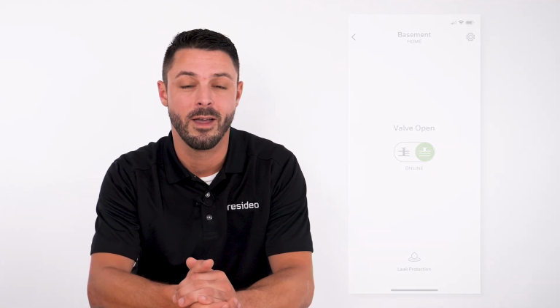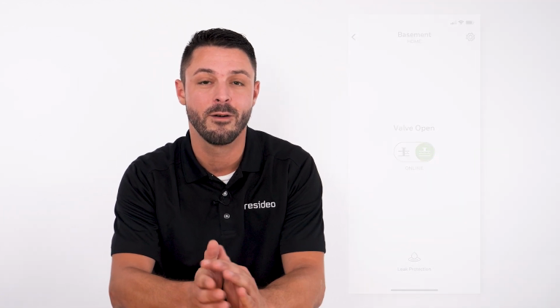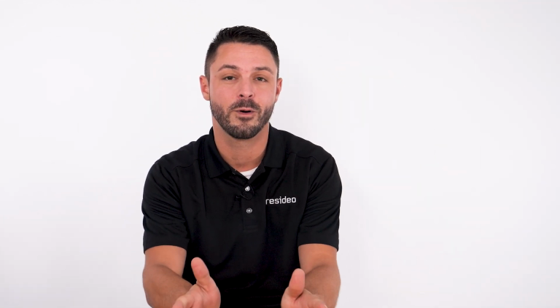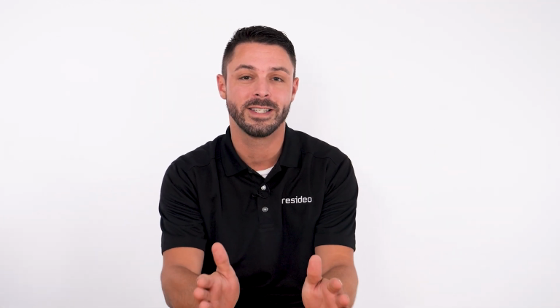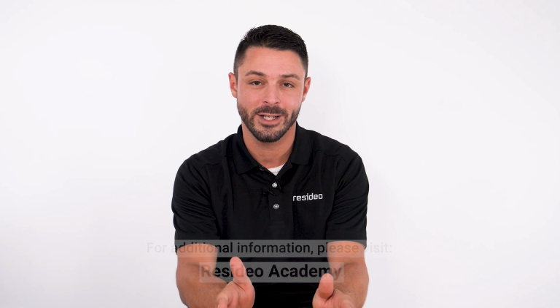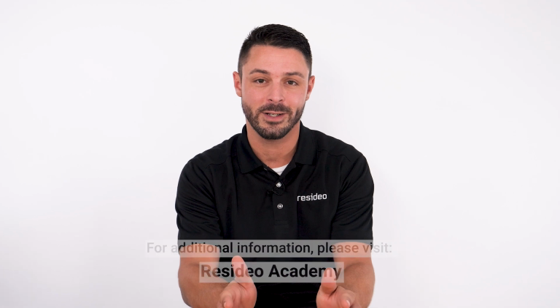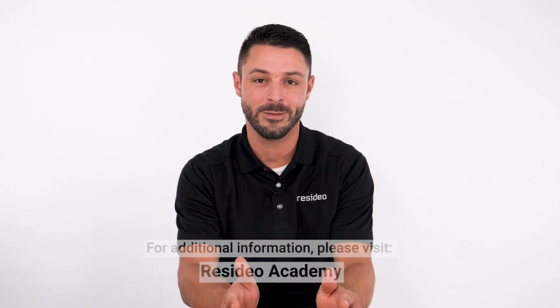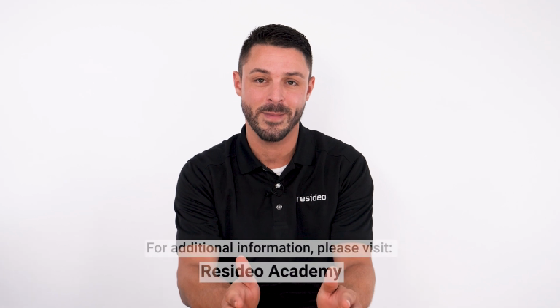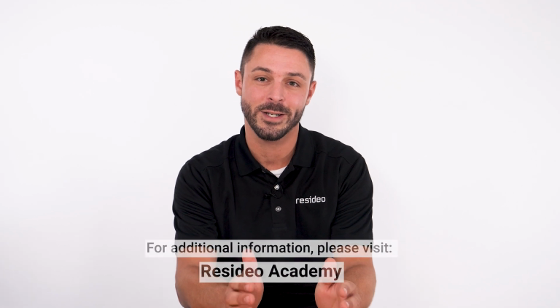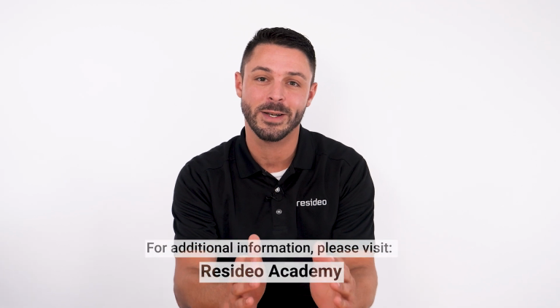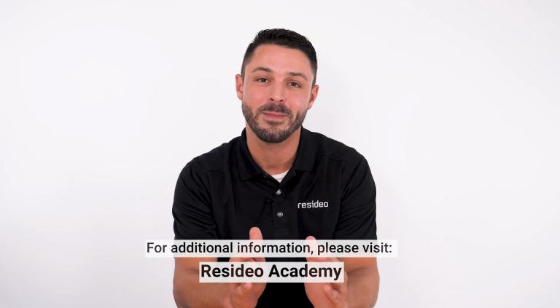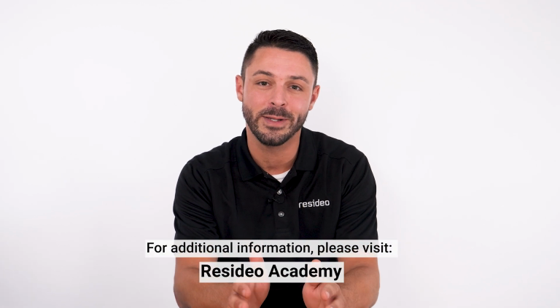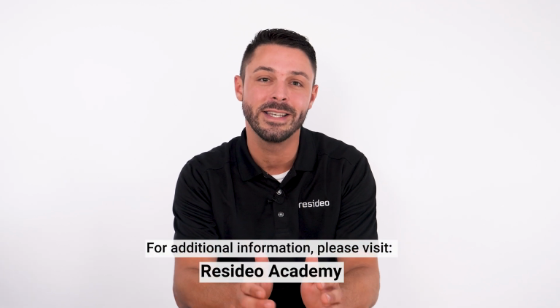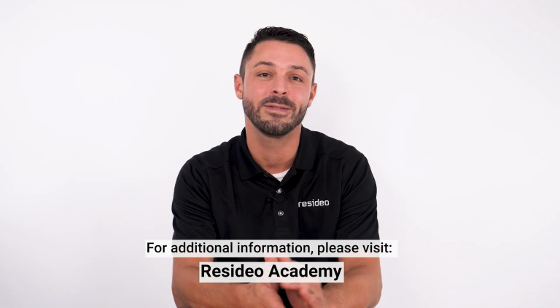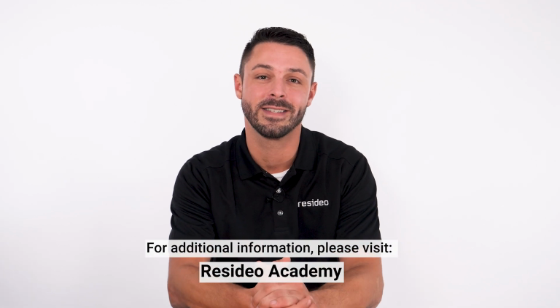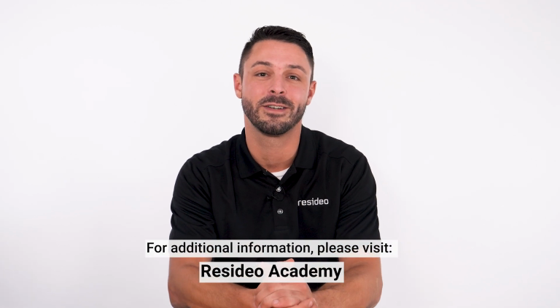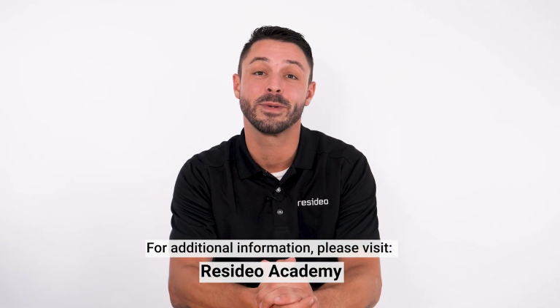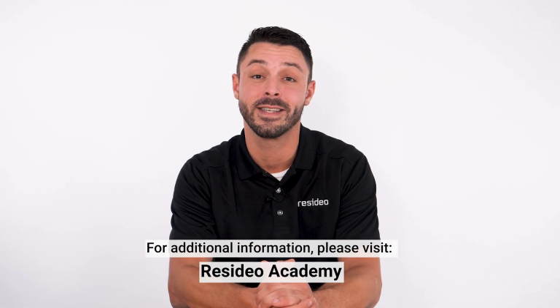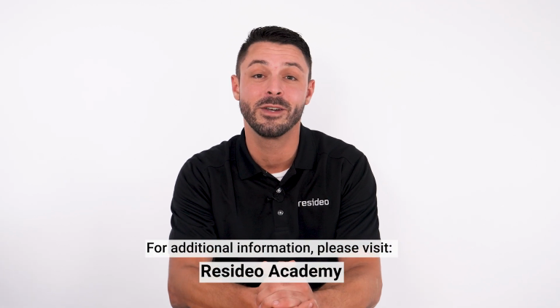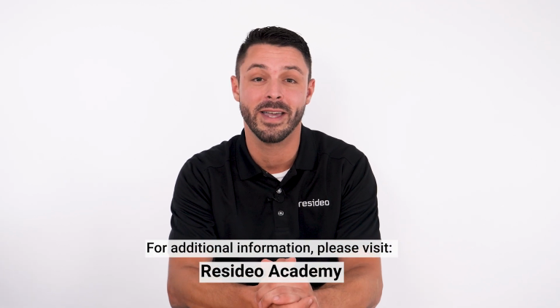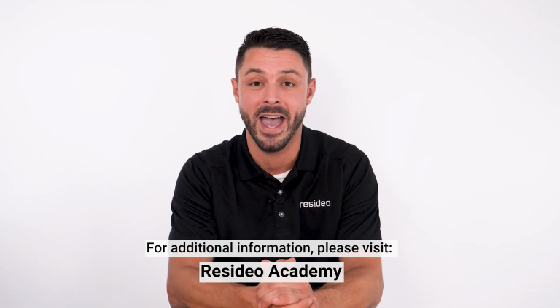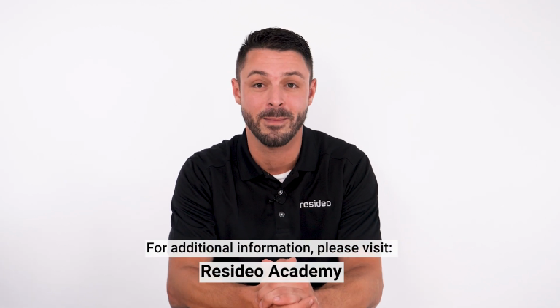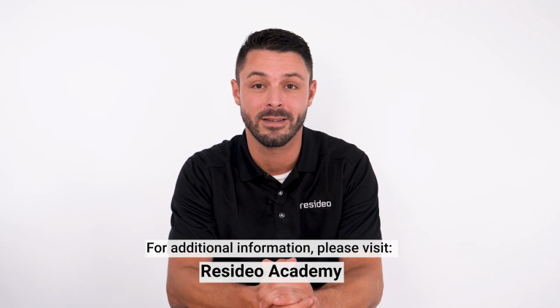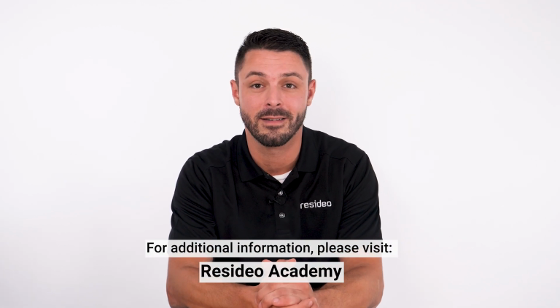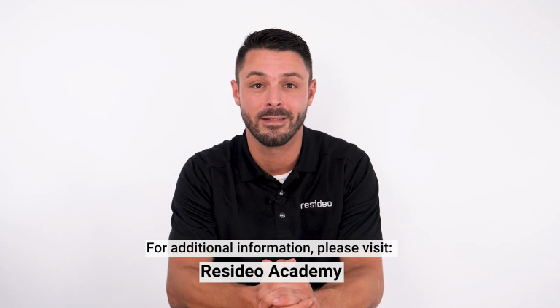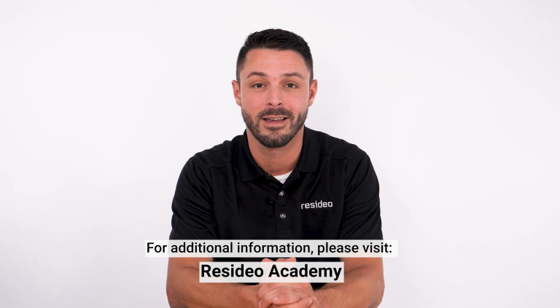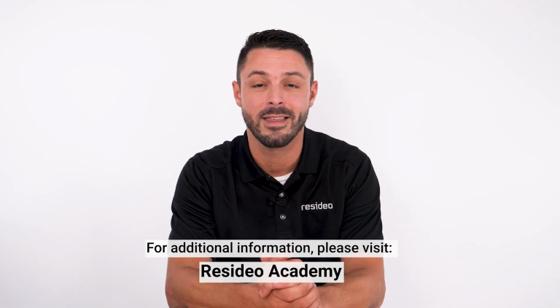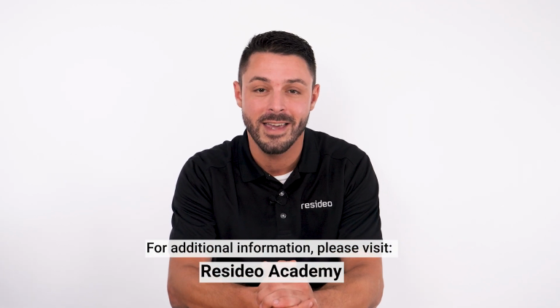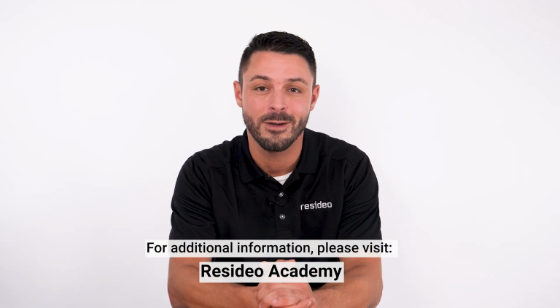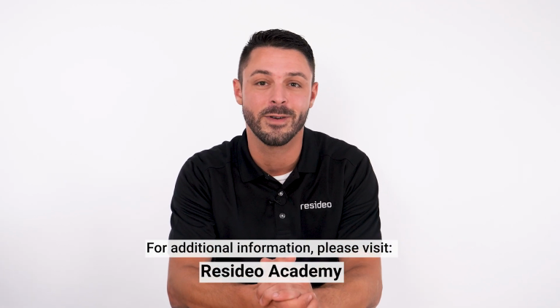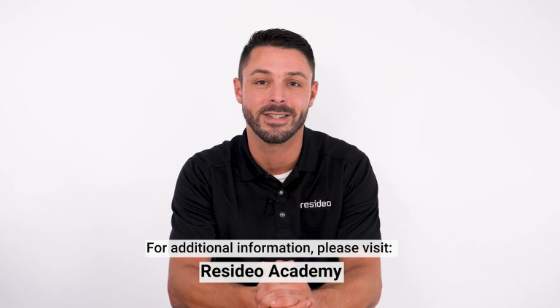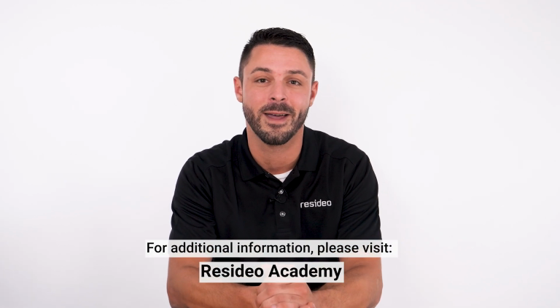For additional information, please visit Resideo Academy. Thank you for your time.